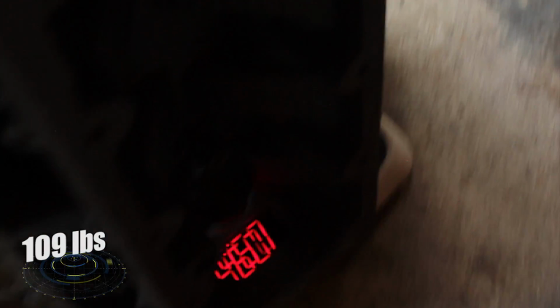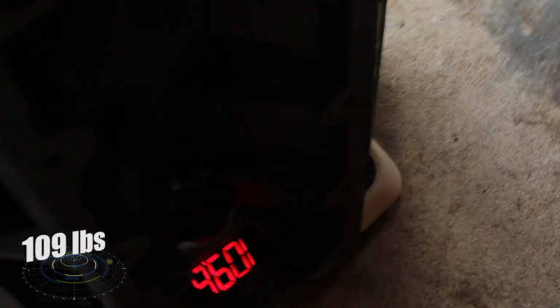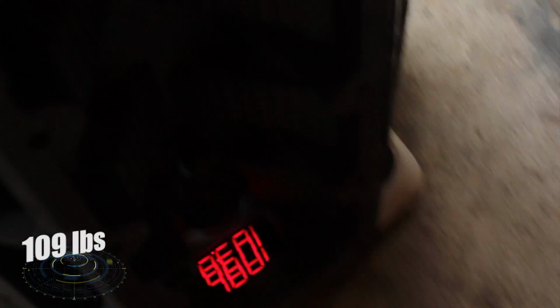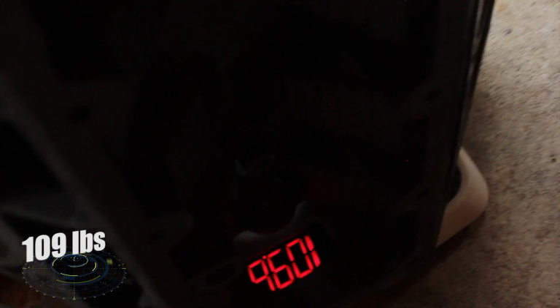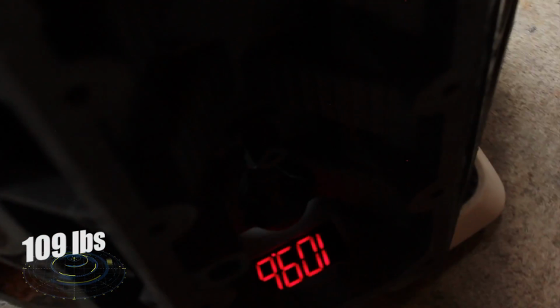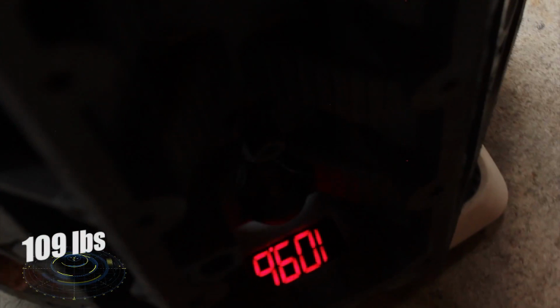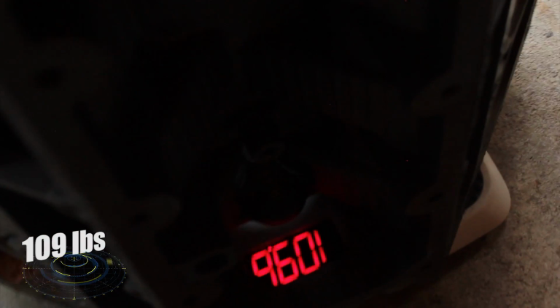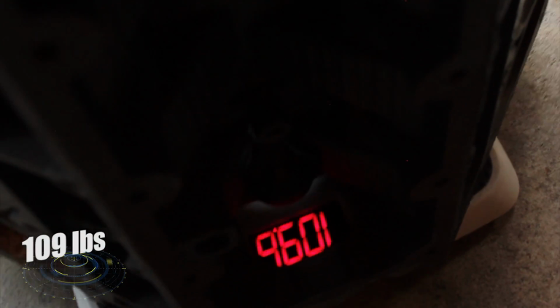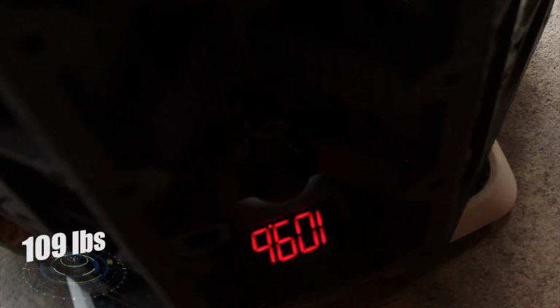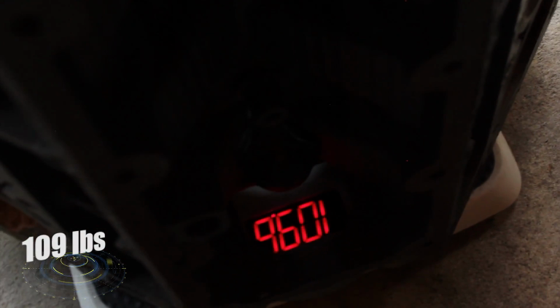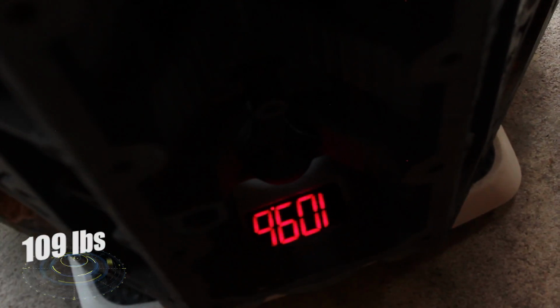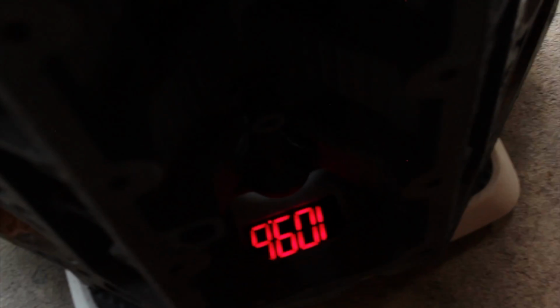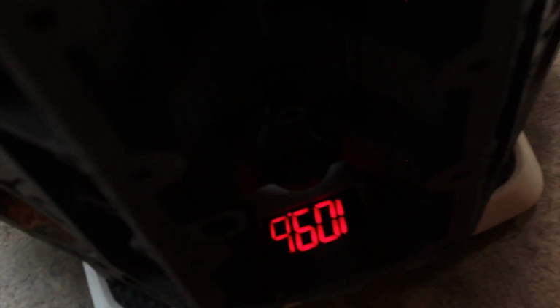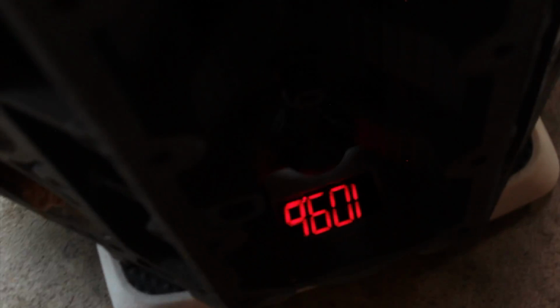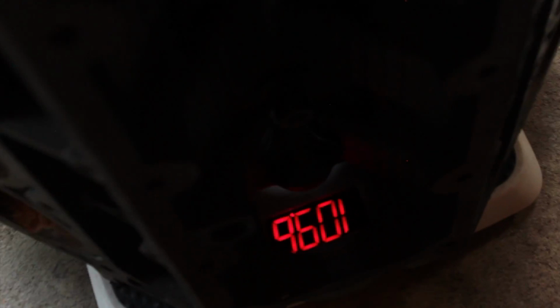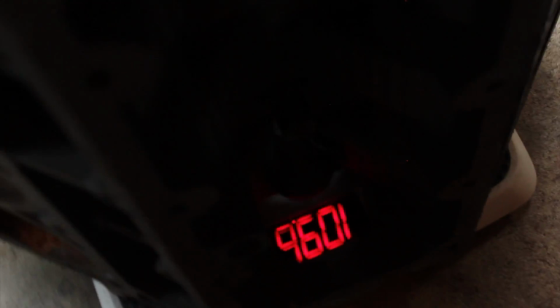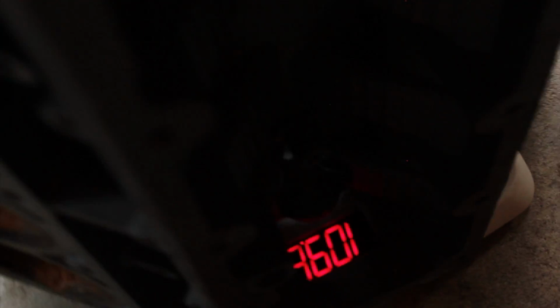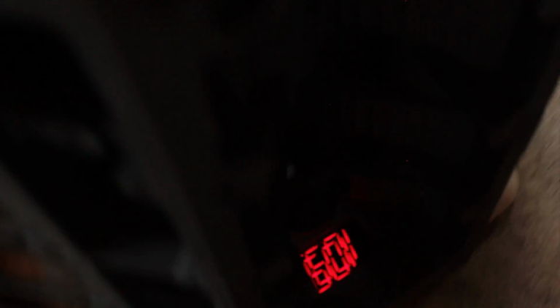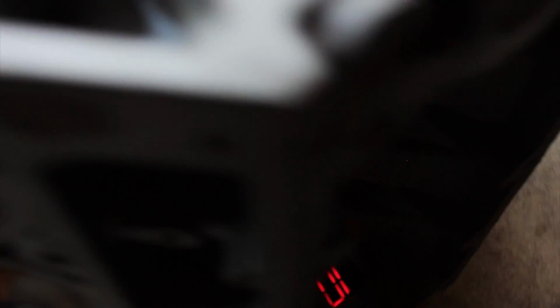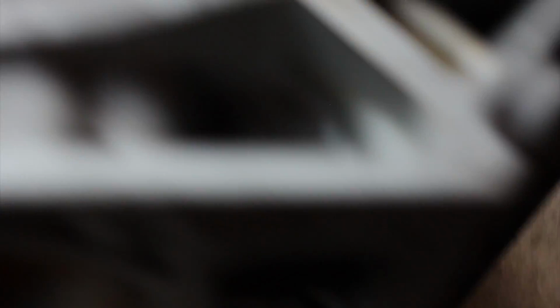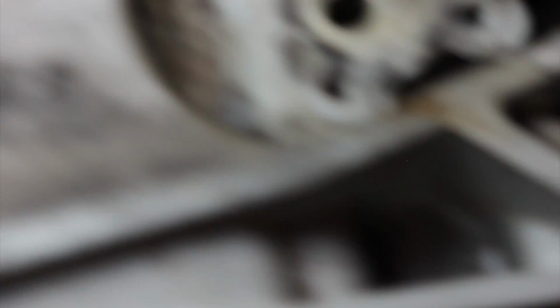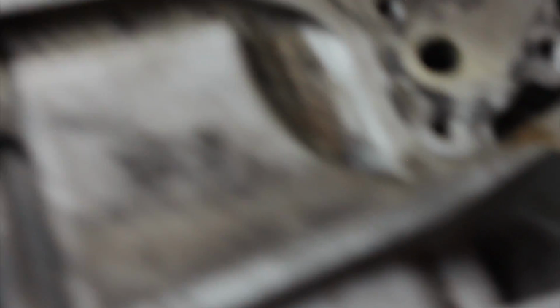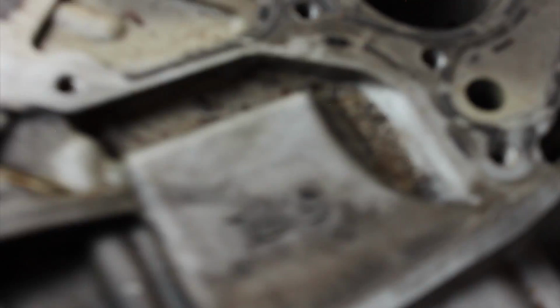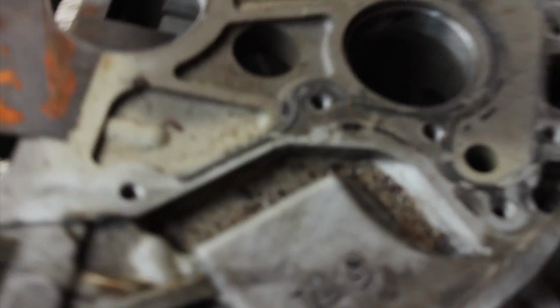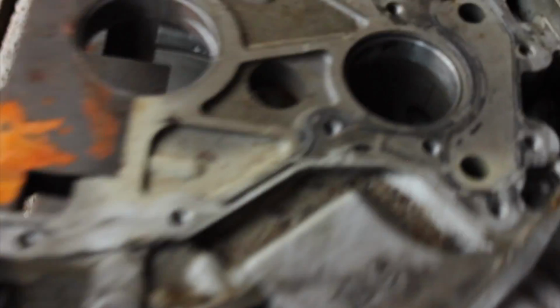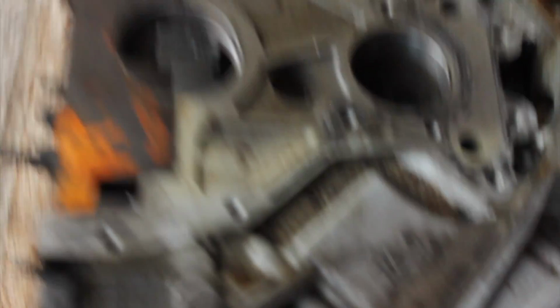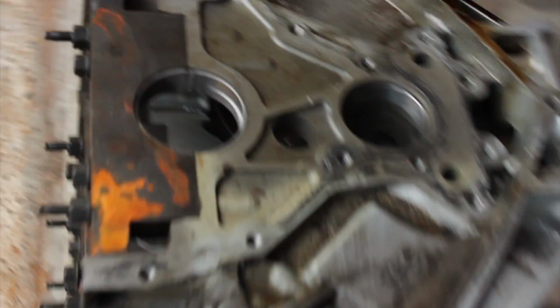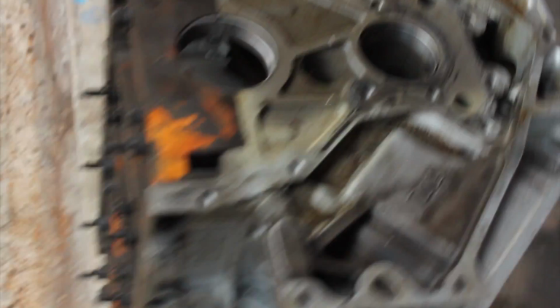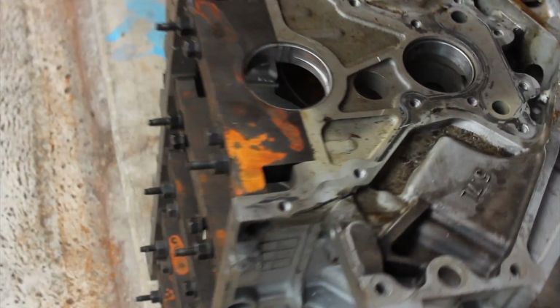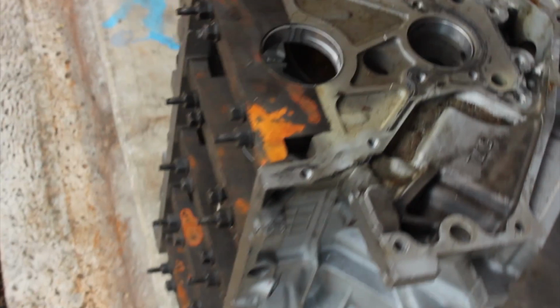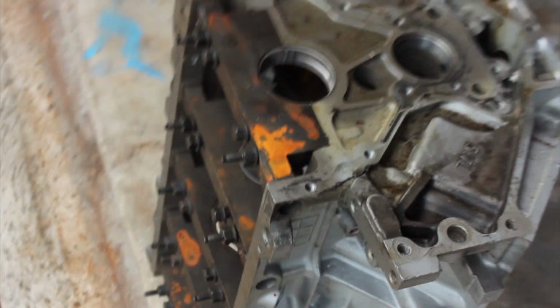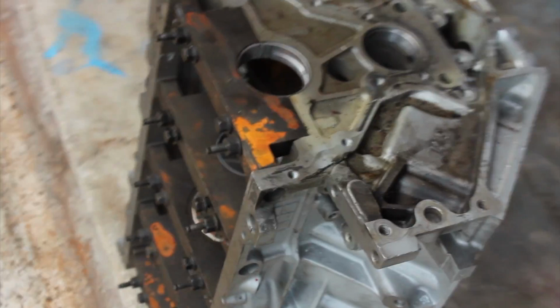109.6 pounds. Let's go see what the iron weighs.